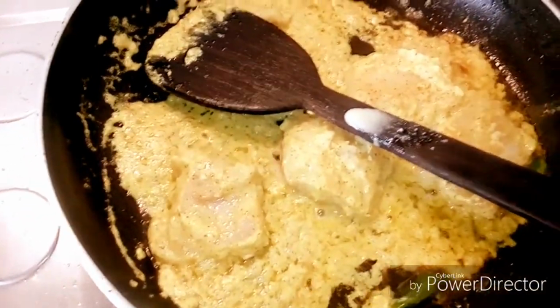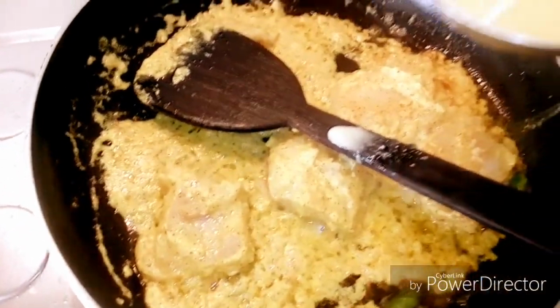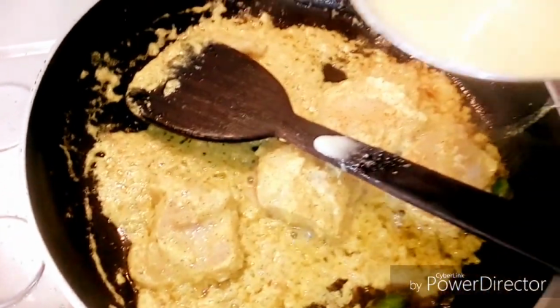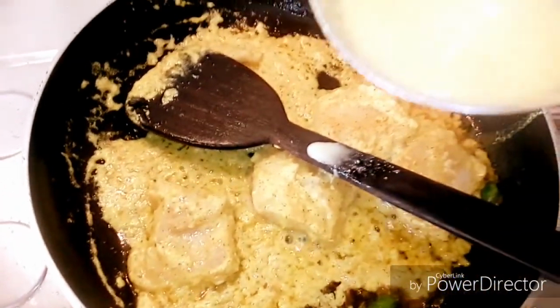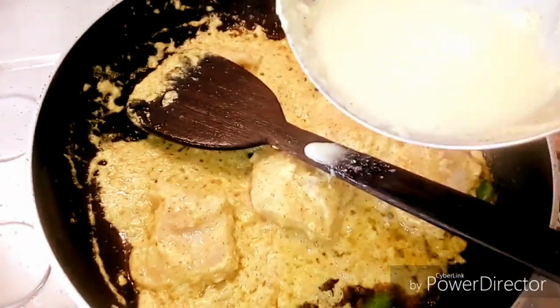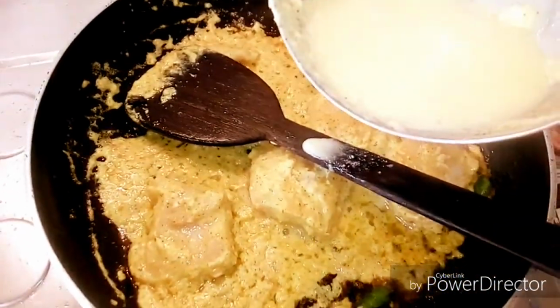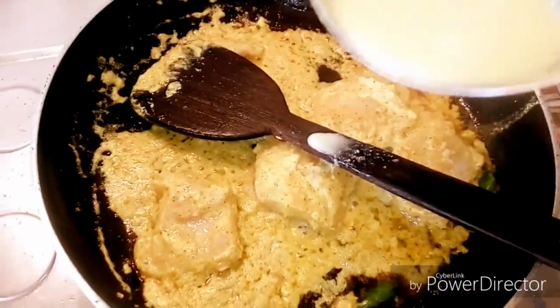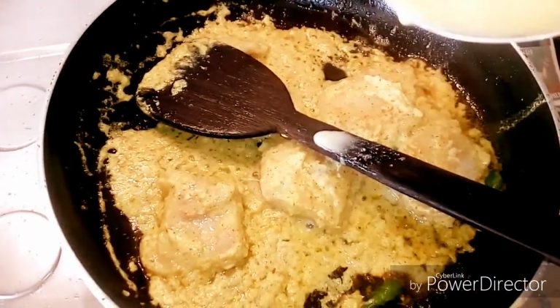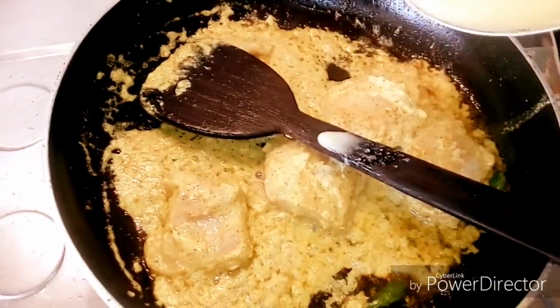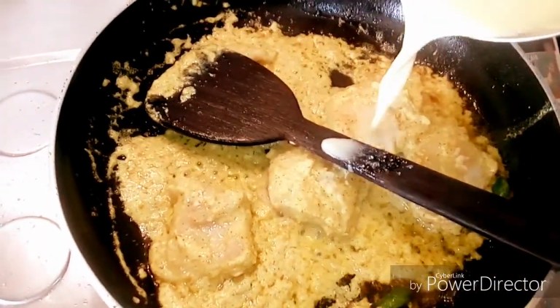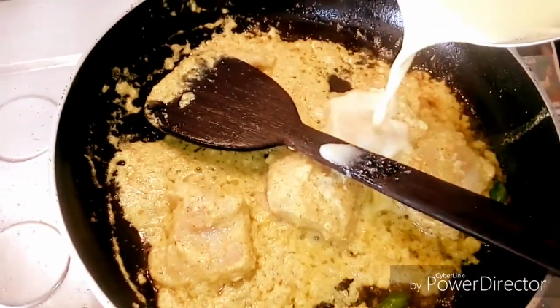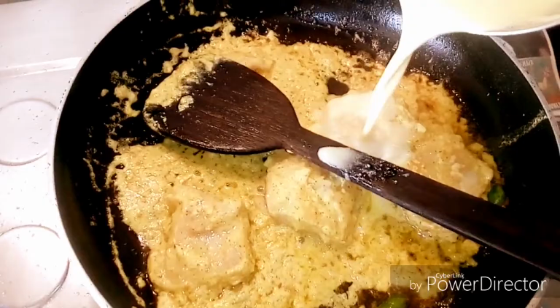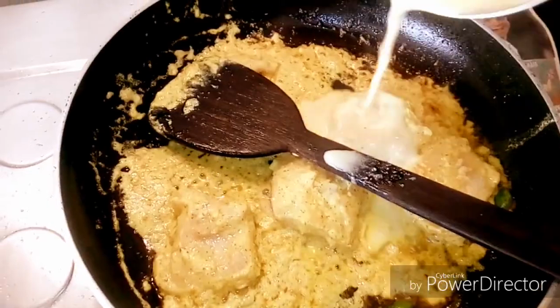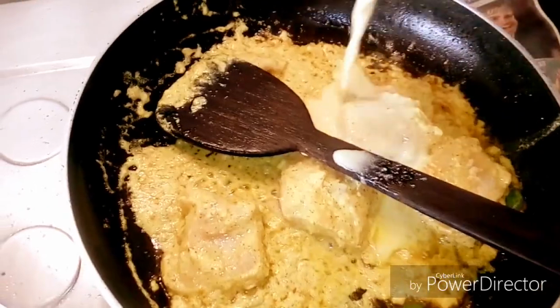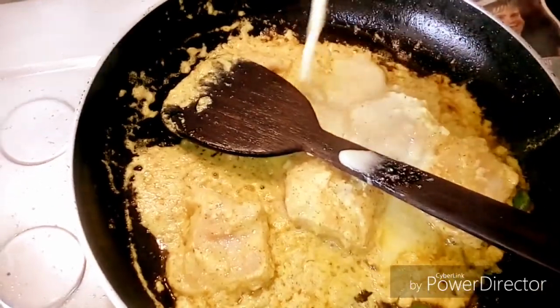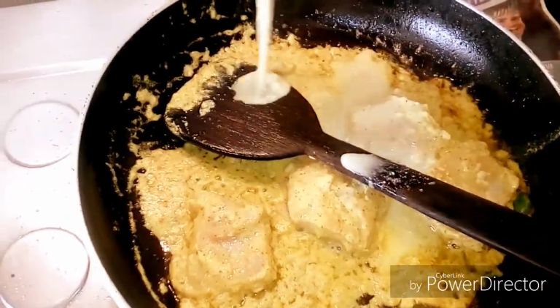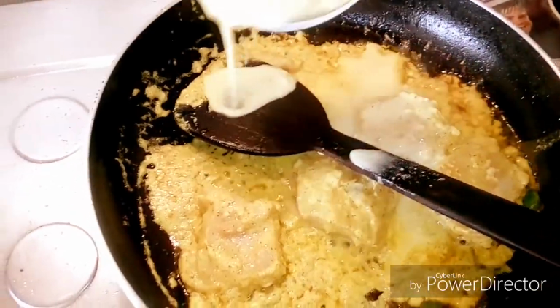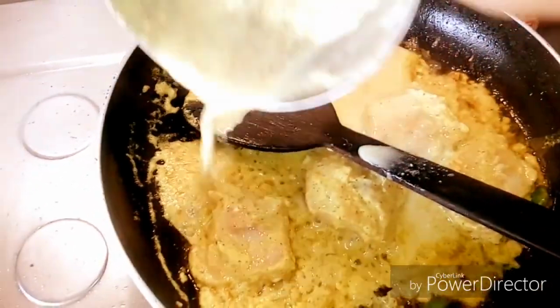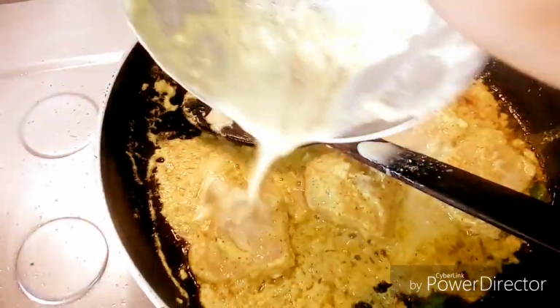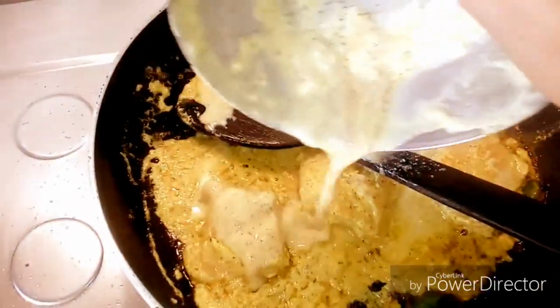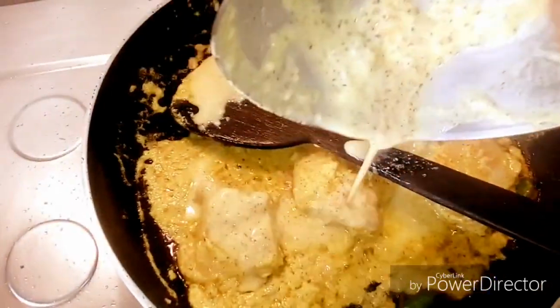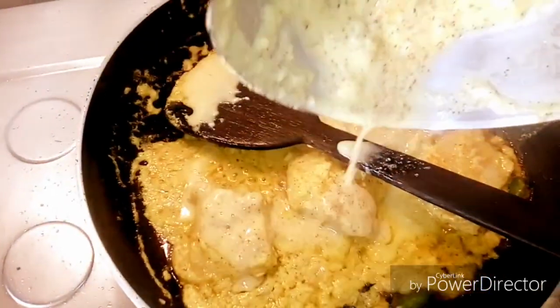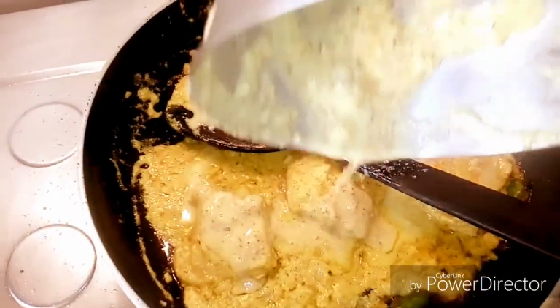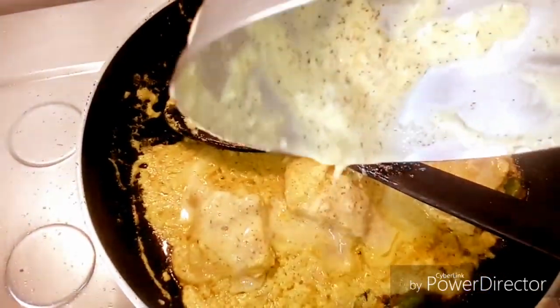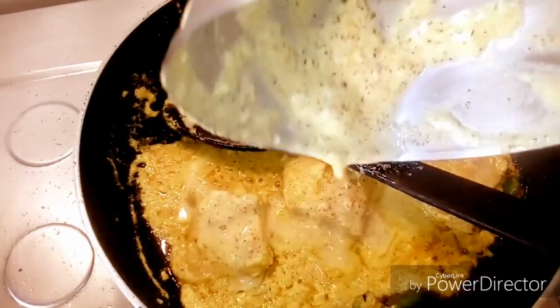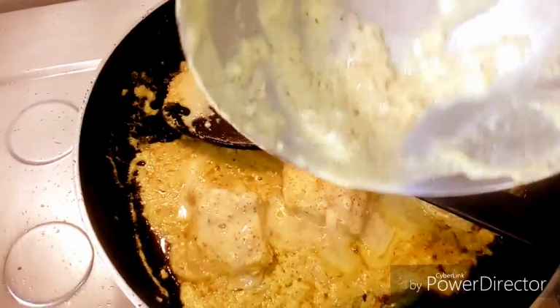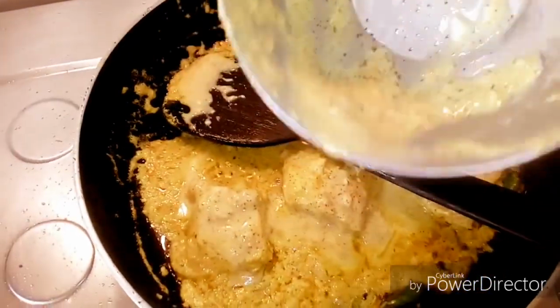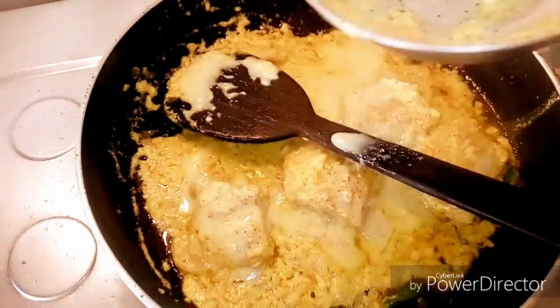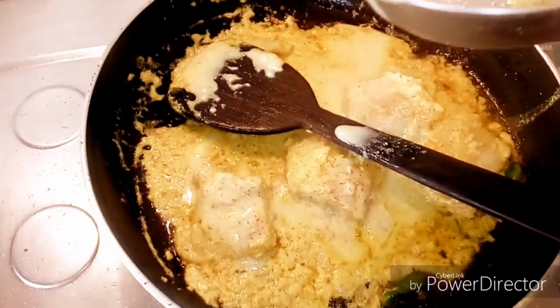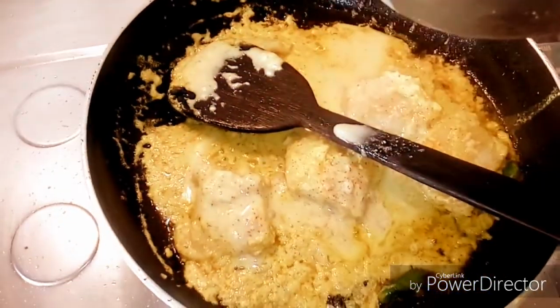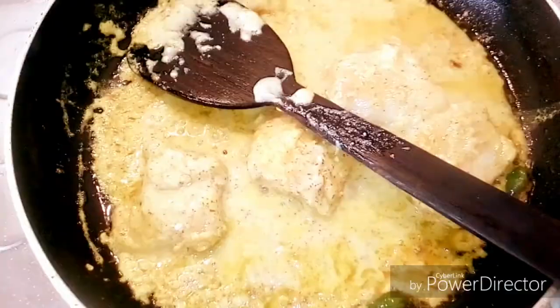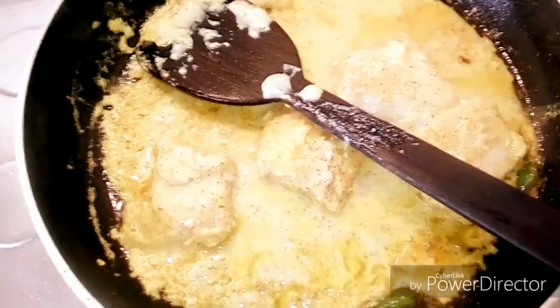Now it's time to add some water. I have added water in the same bowl I had kept the paste ready in.